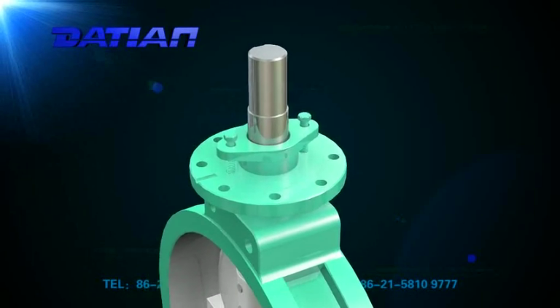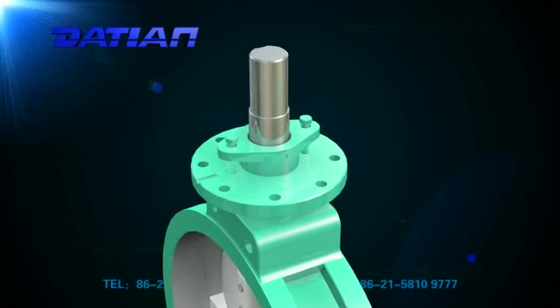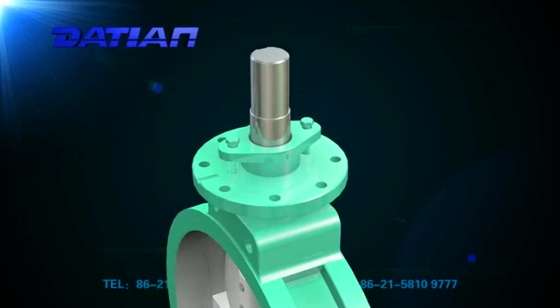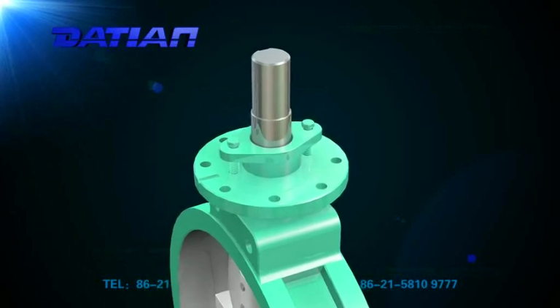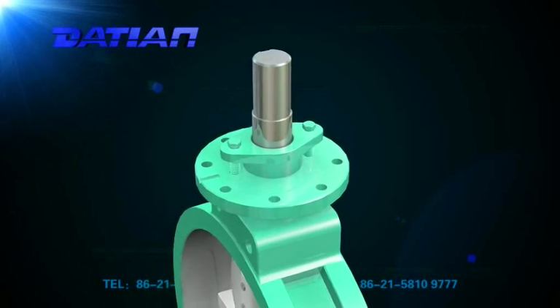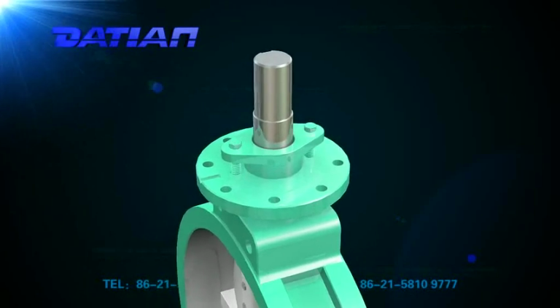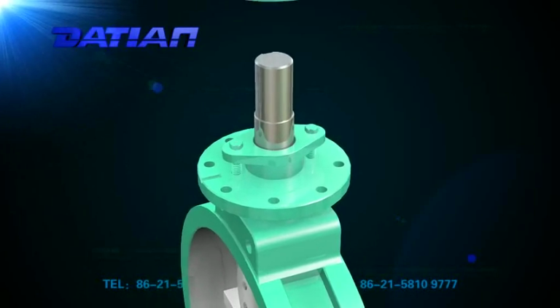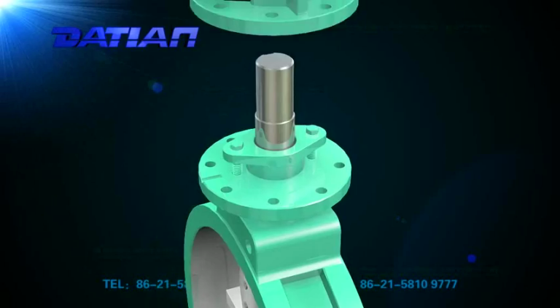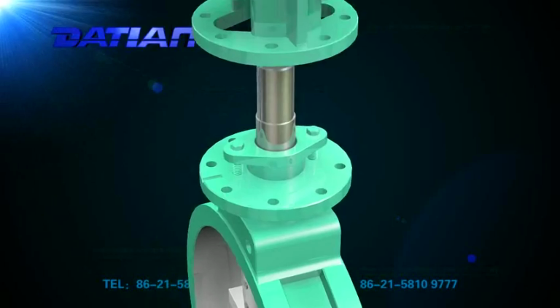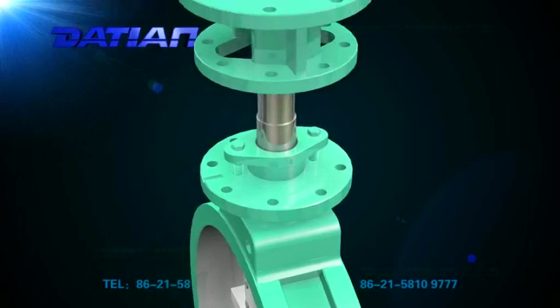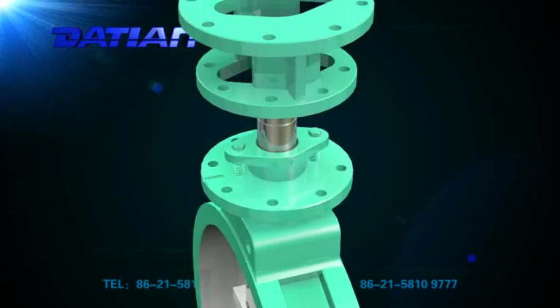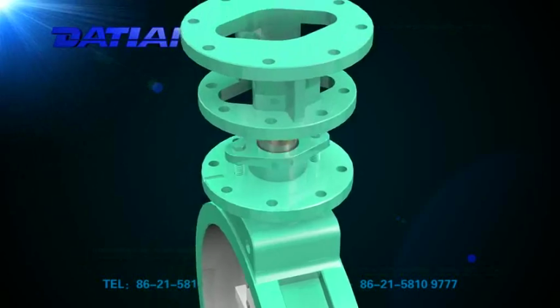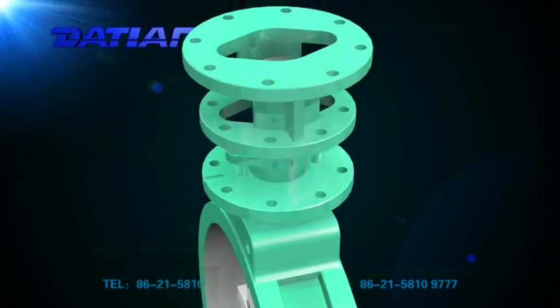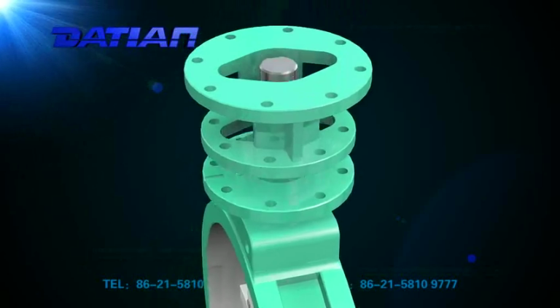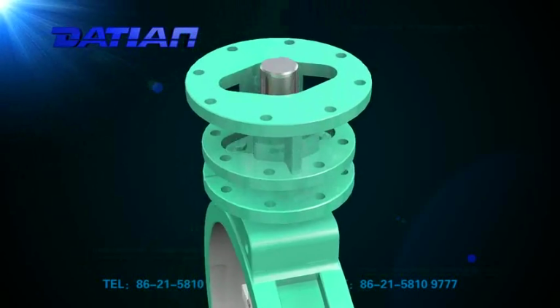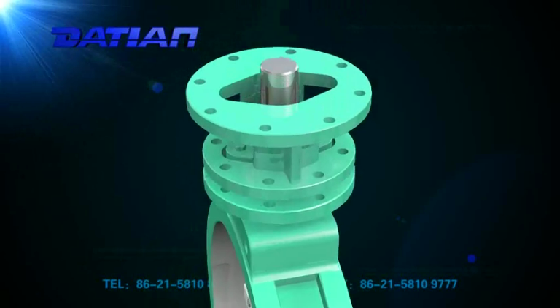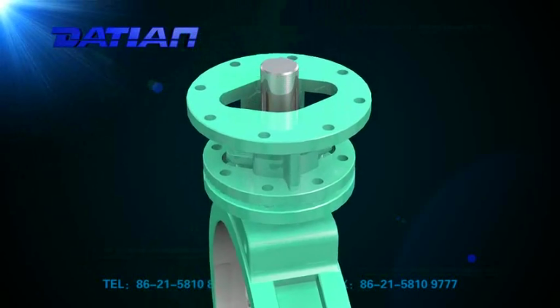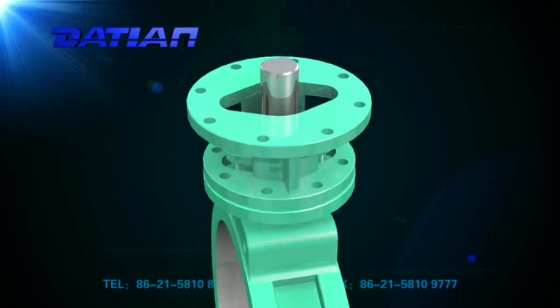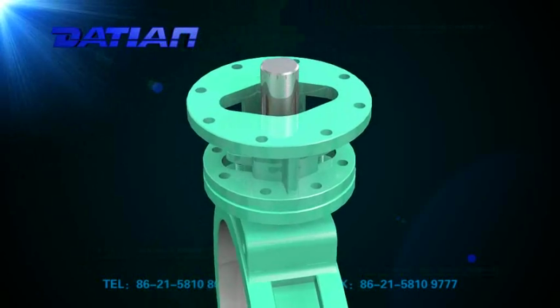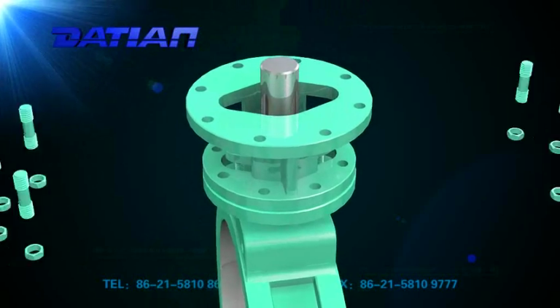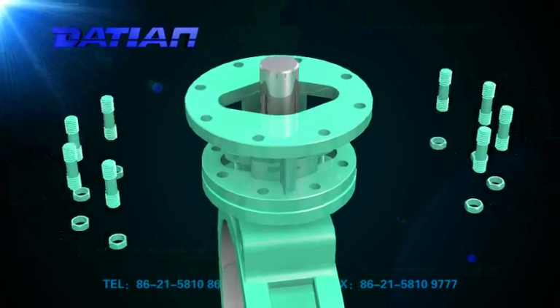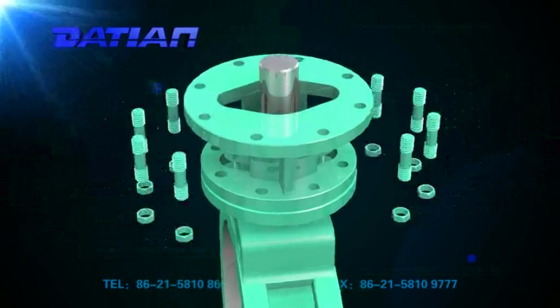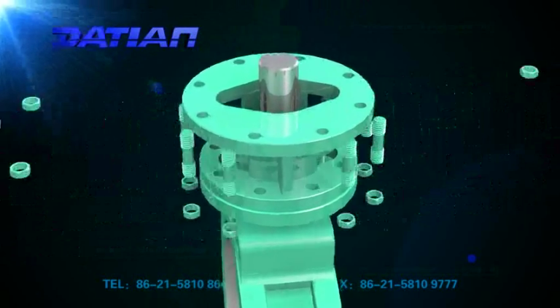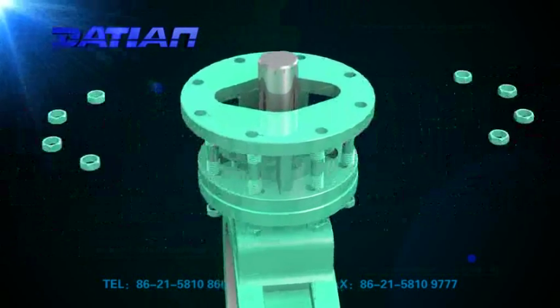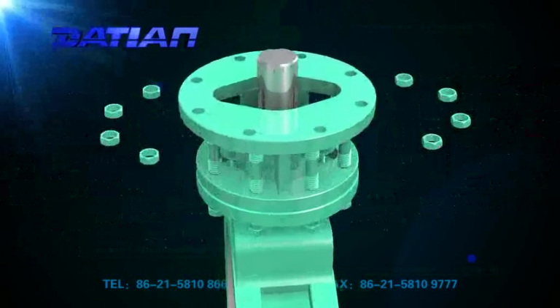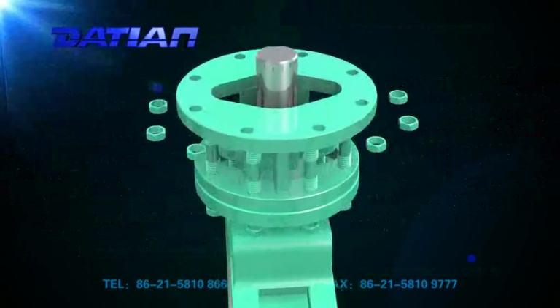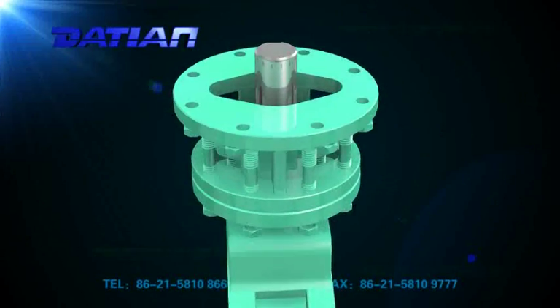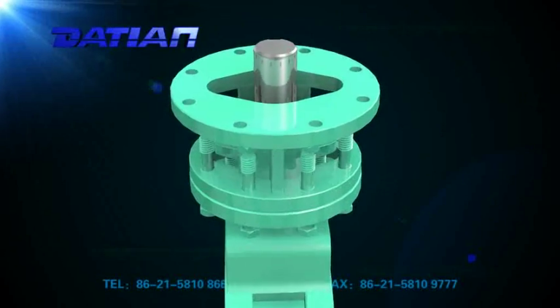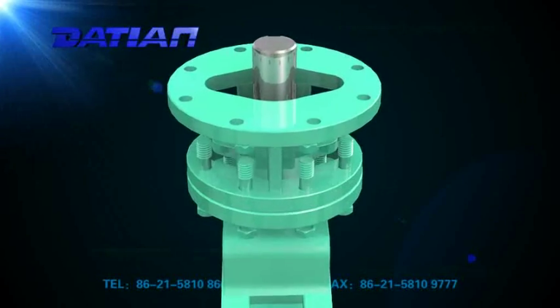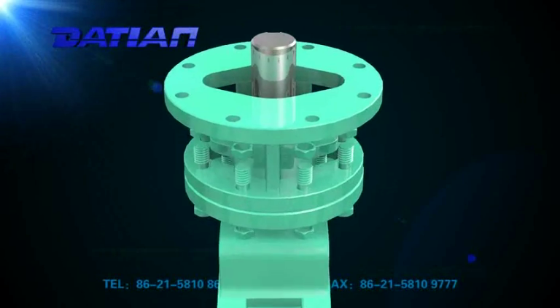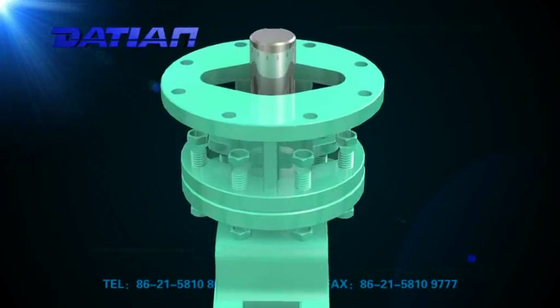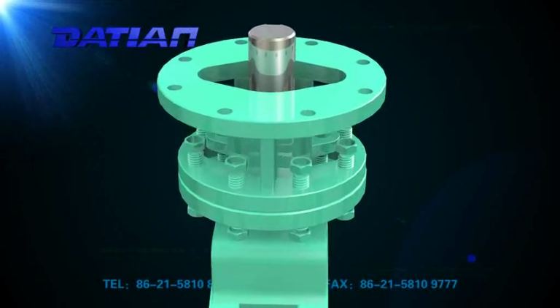With unique structure, the valve is easy and convenient to operate.